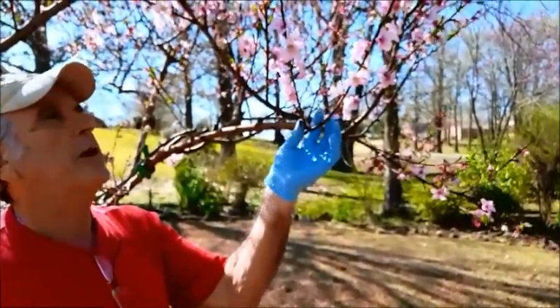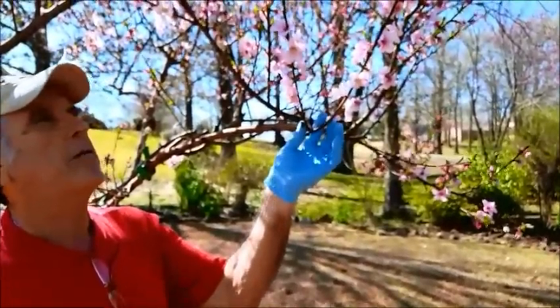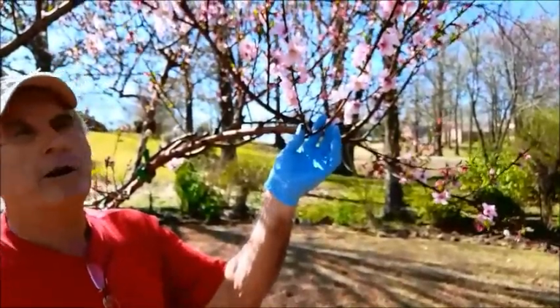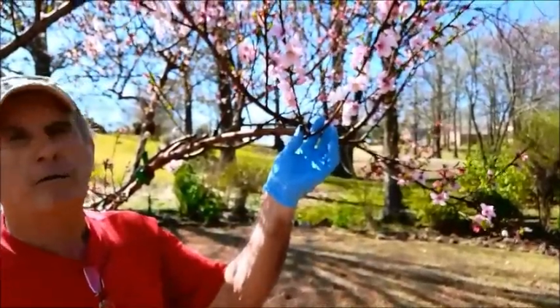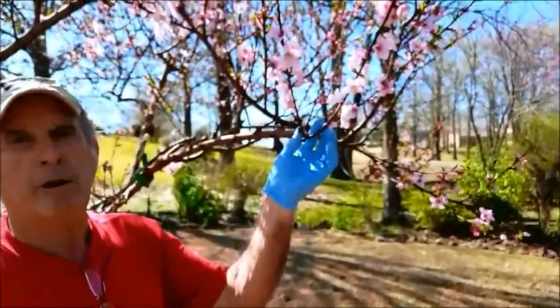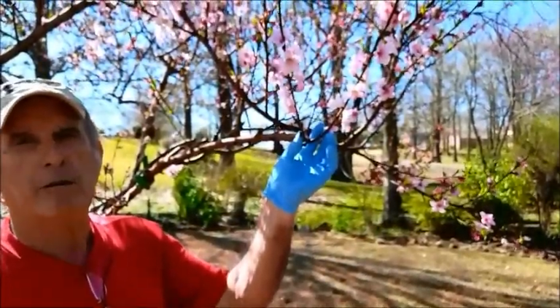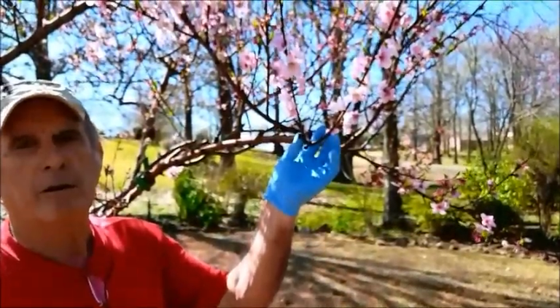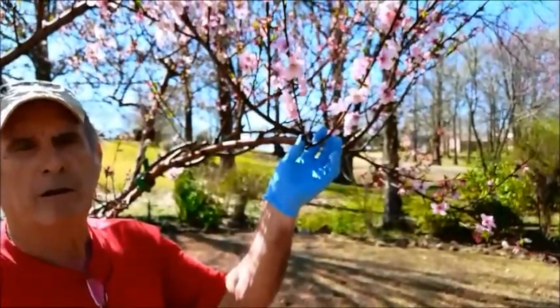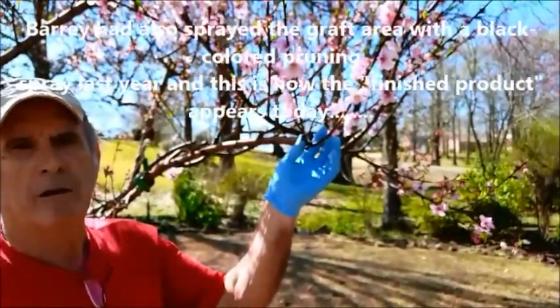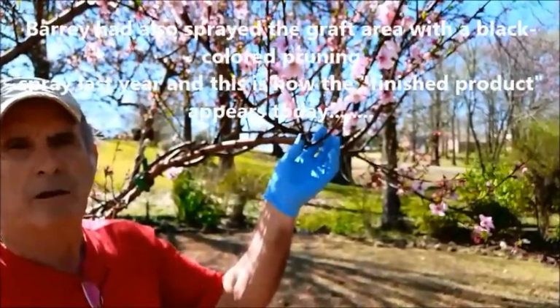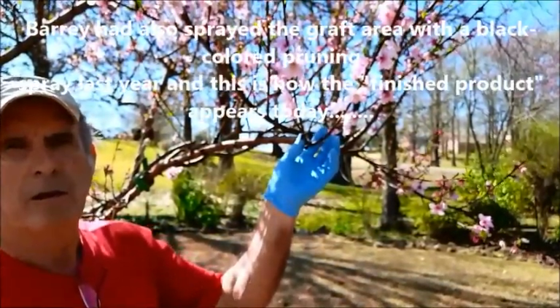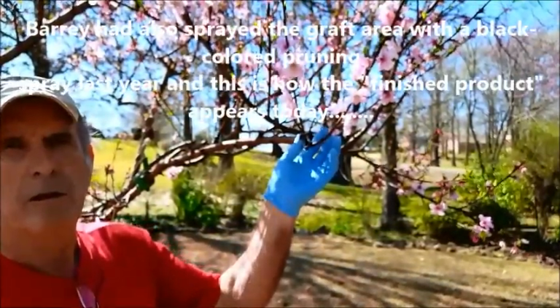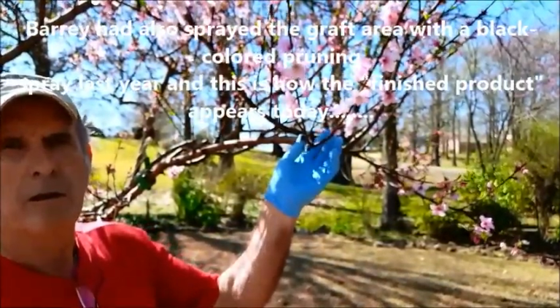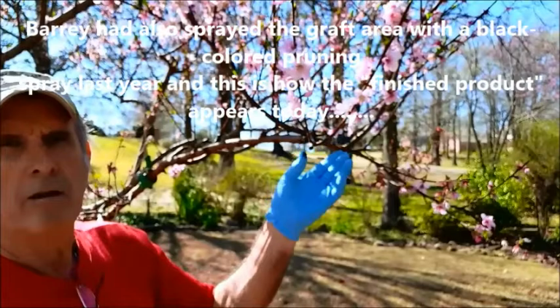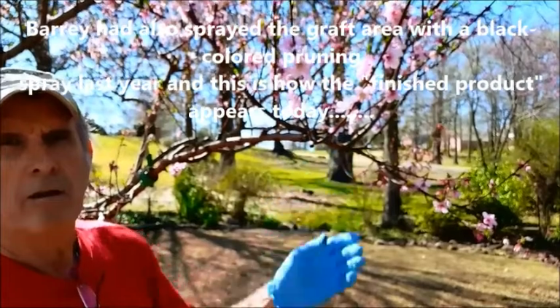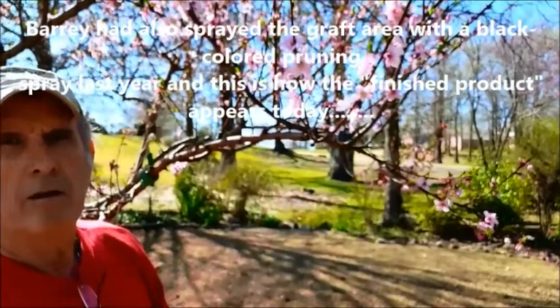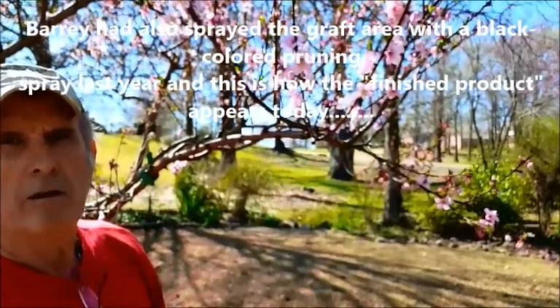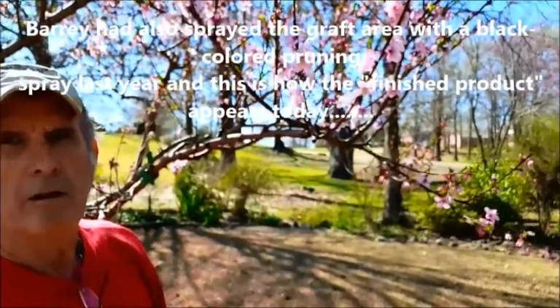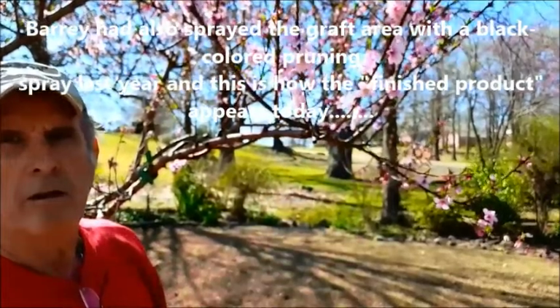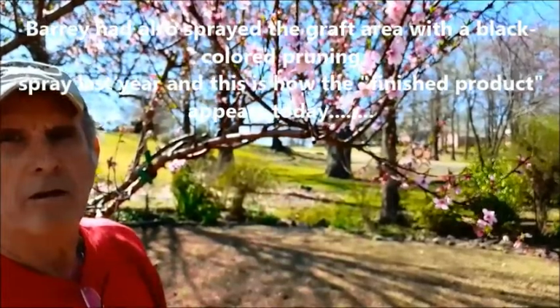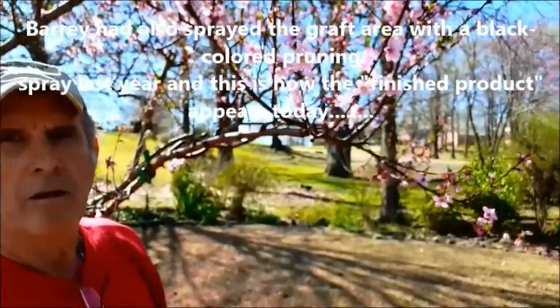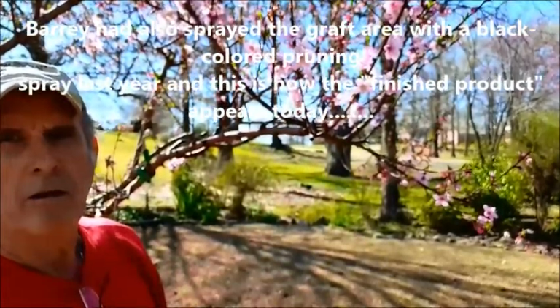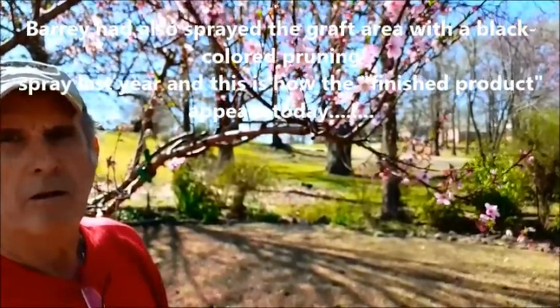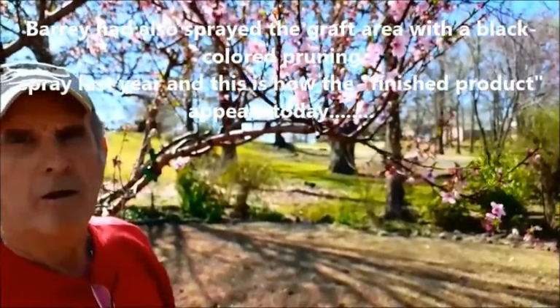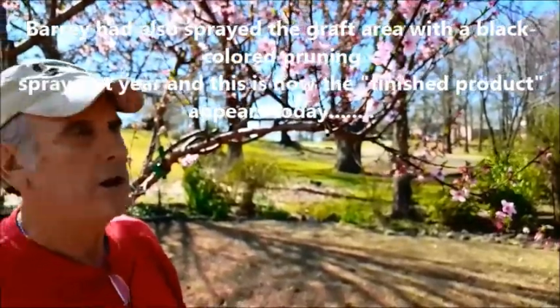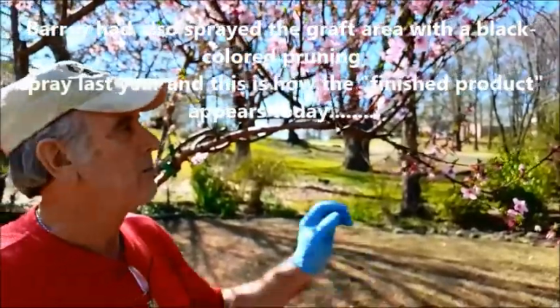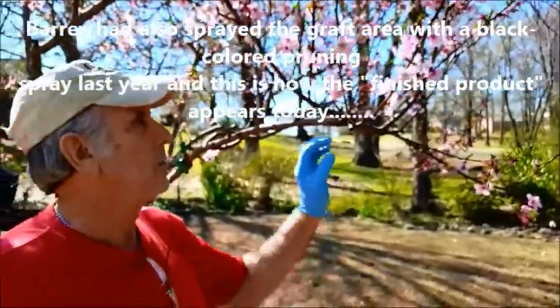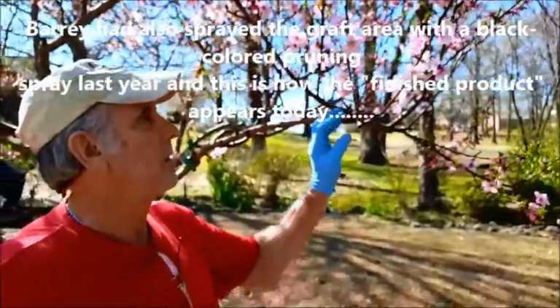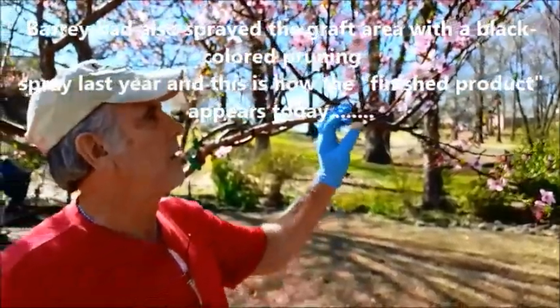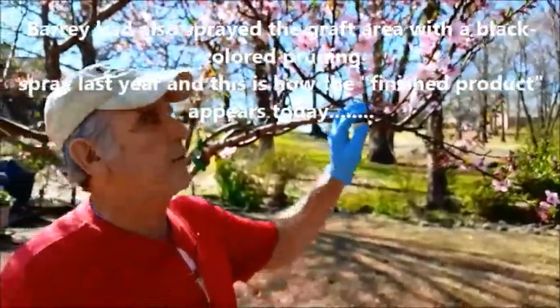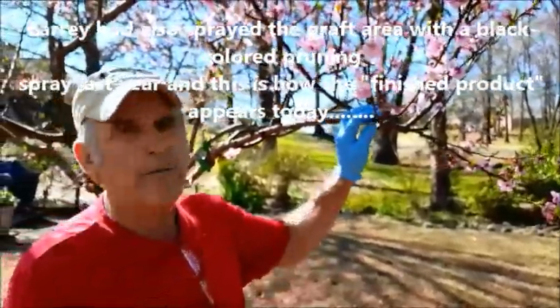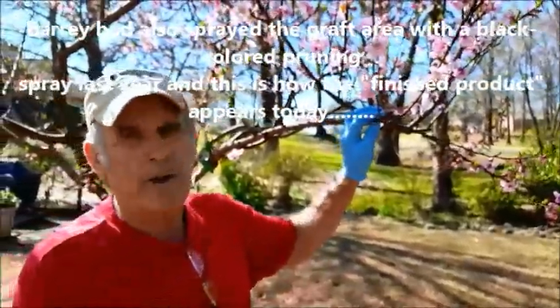These two right here are nectarines. And what is this process called again? It's grafting.